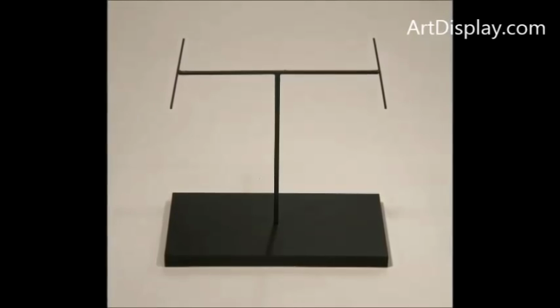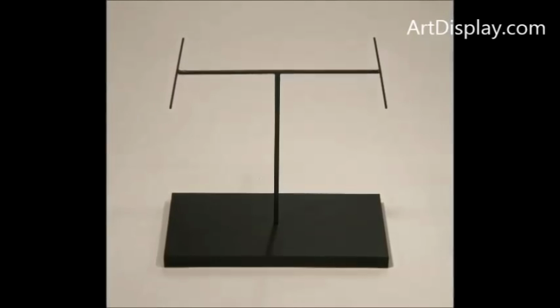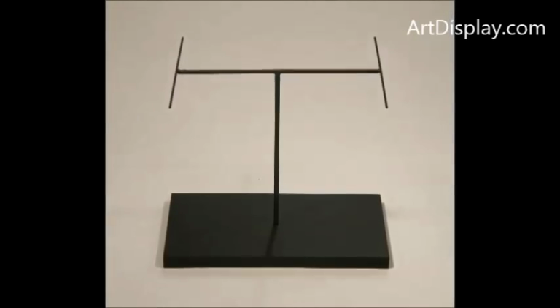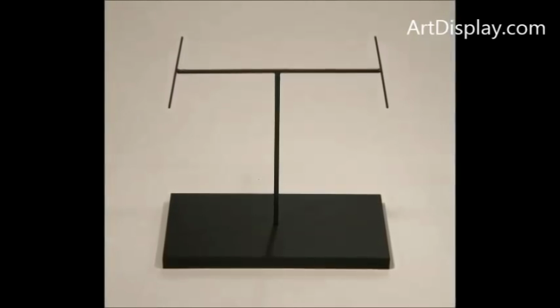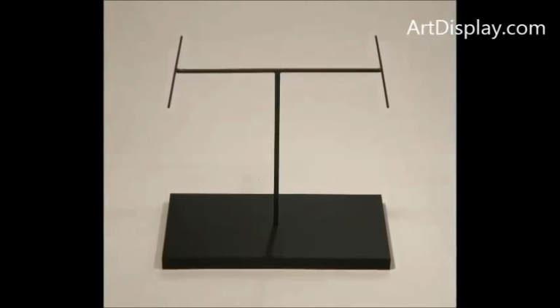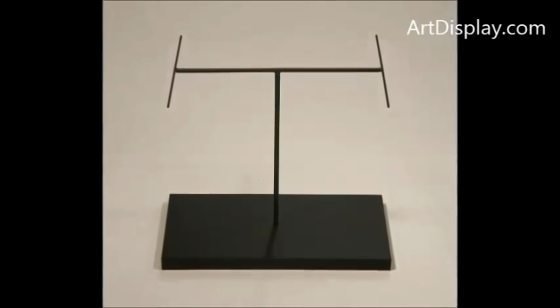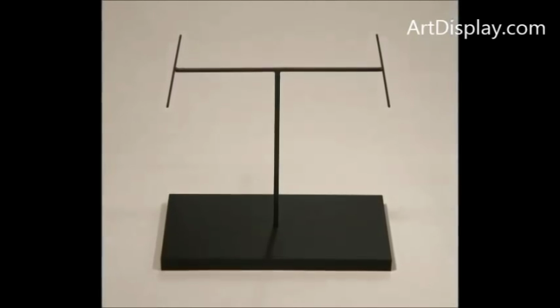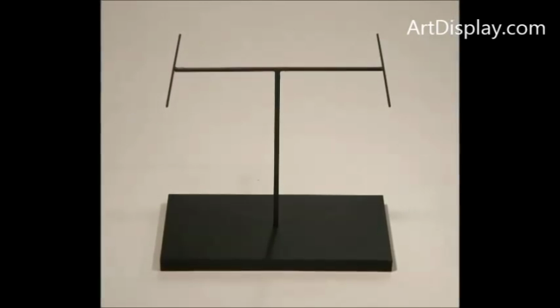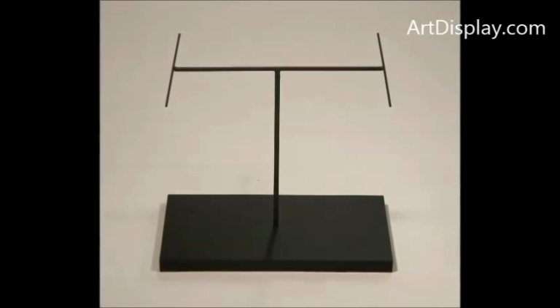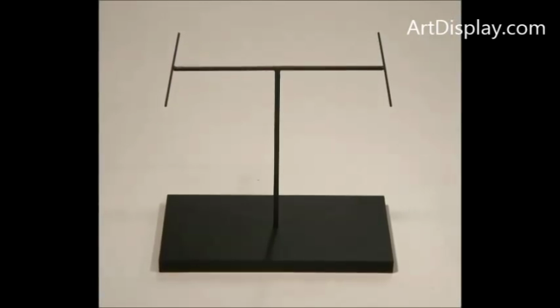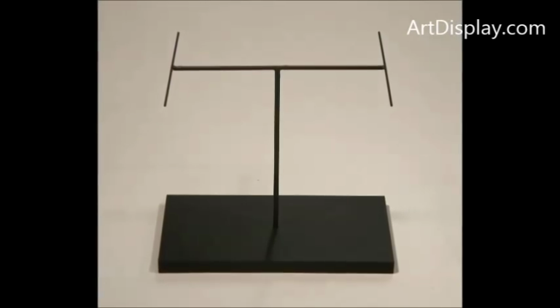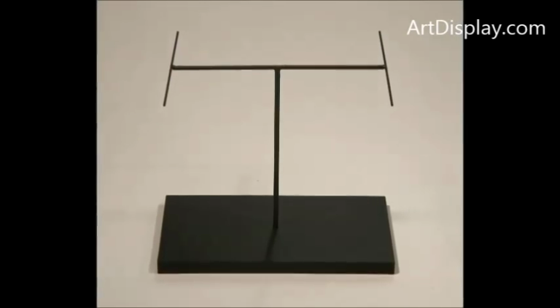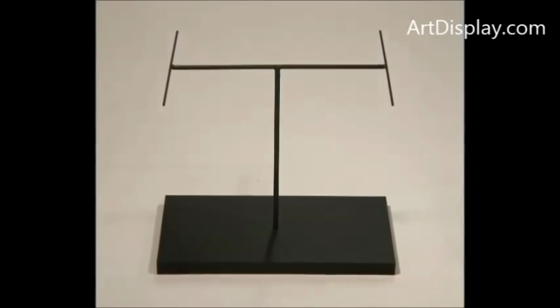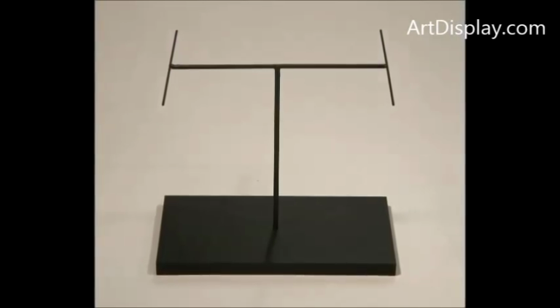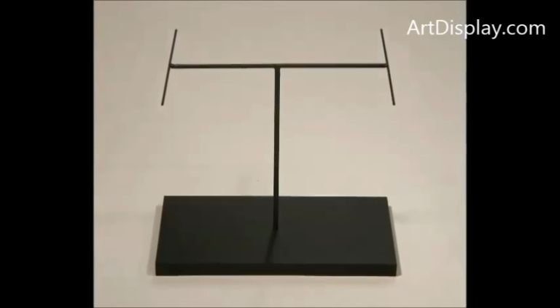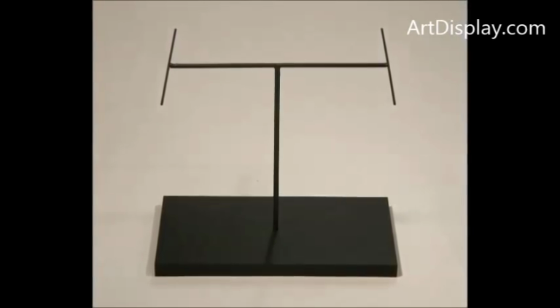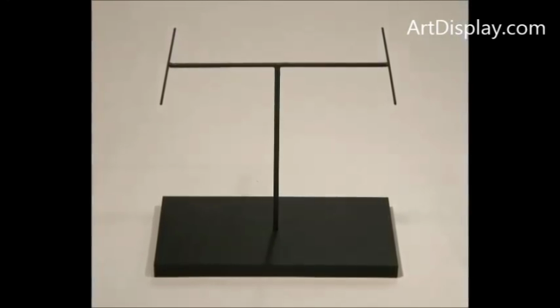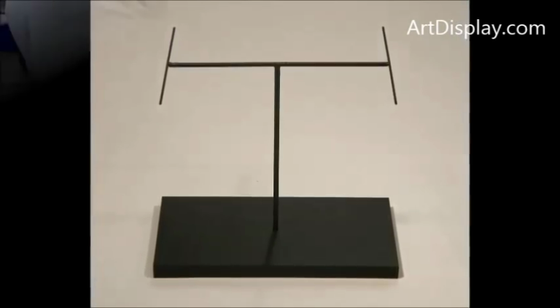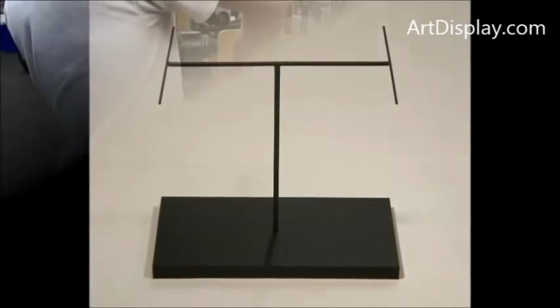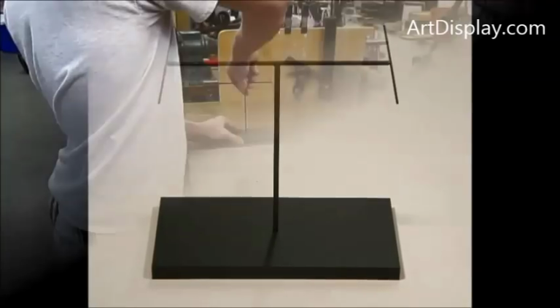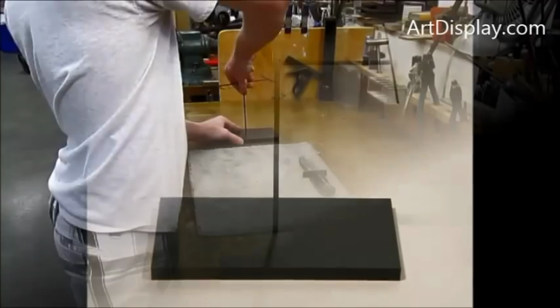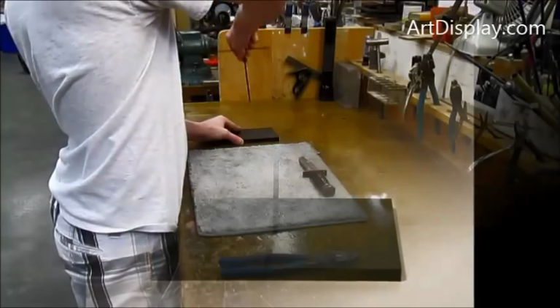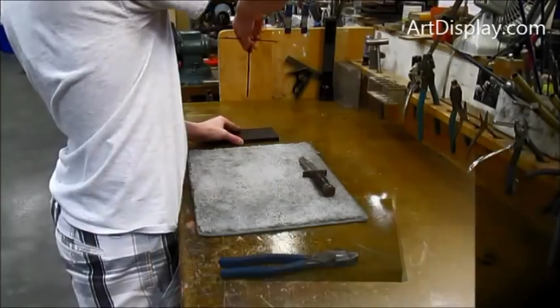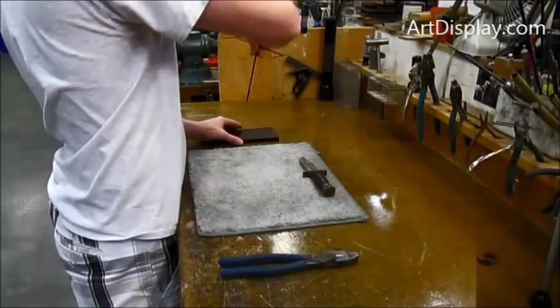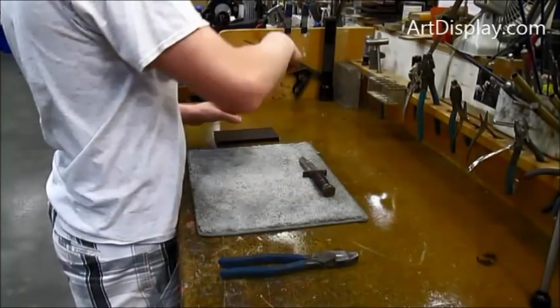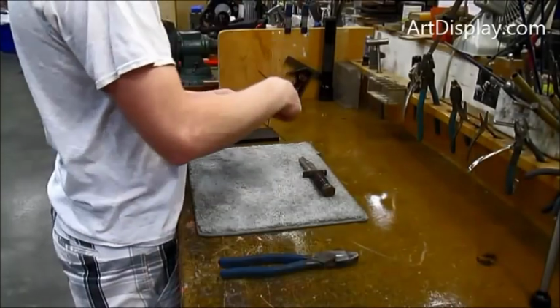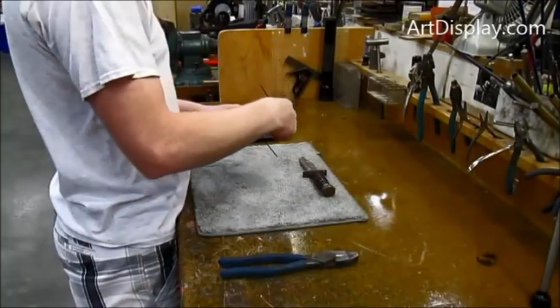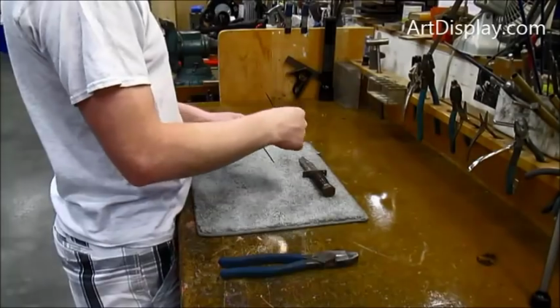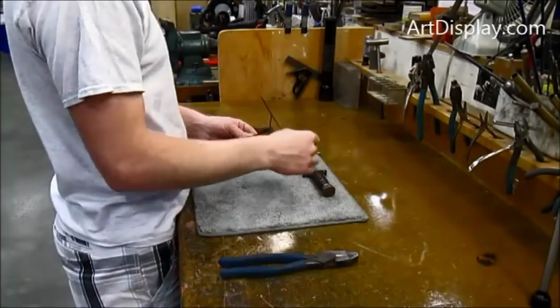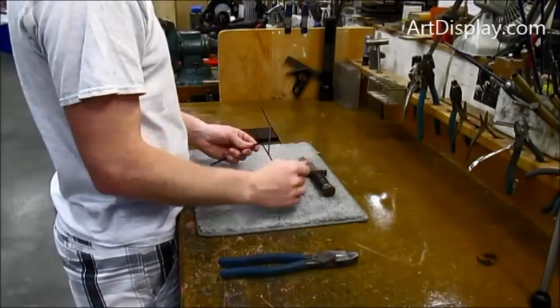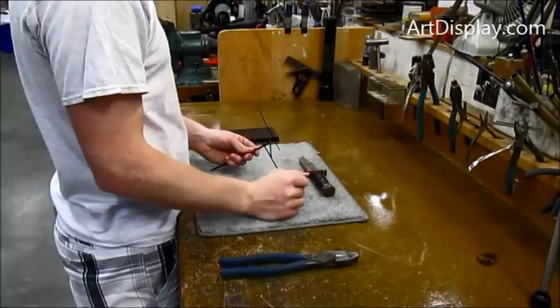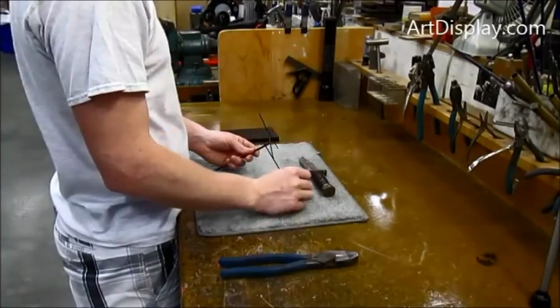For a more horizontal display of a knife or a dagger, we will use an H-arm.